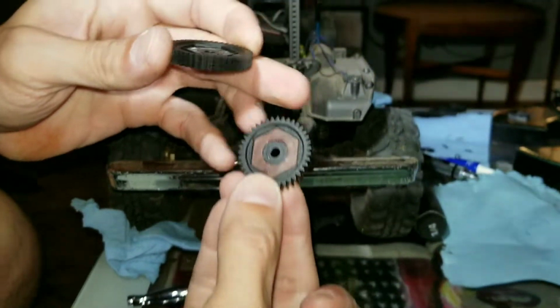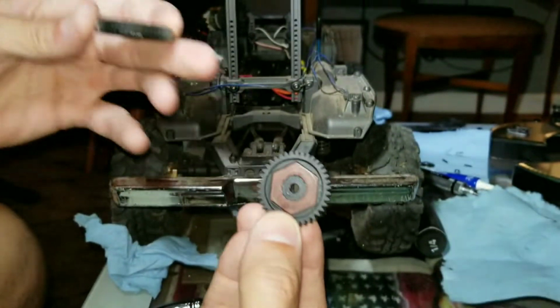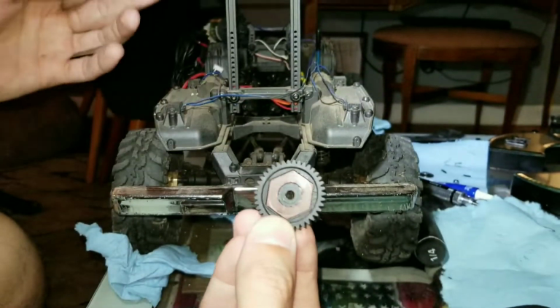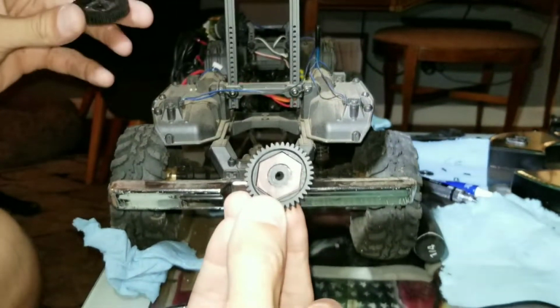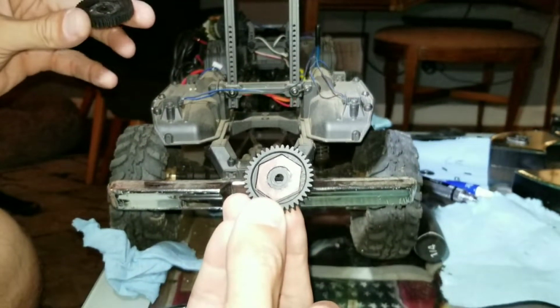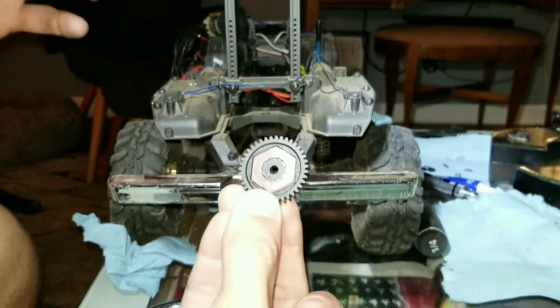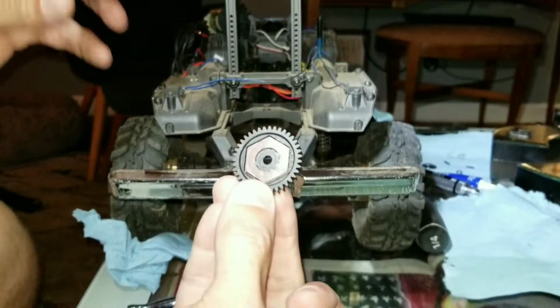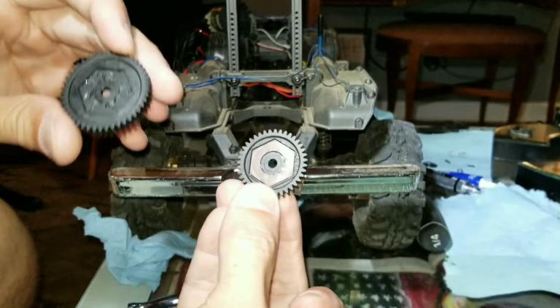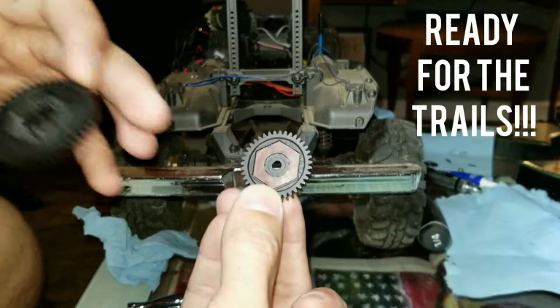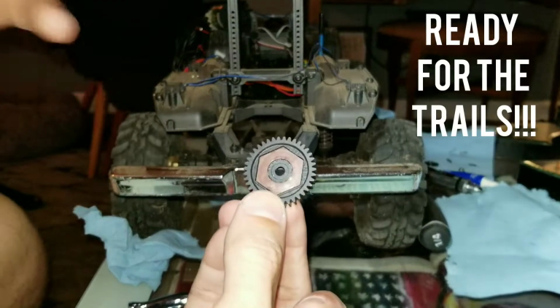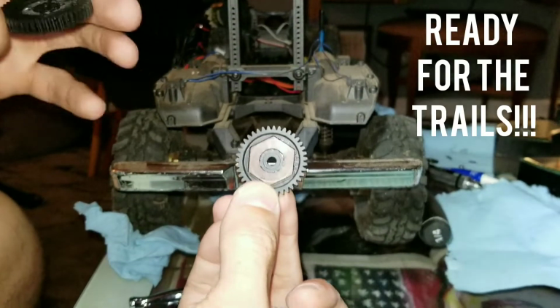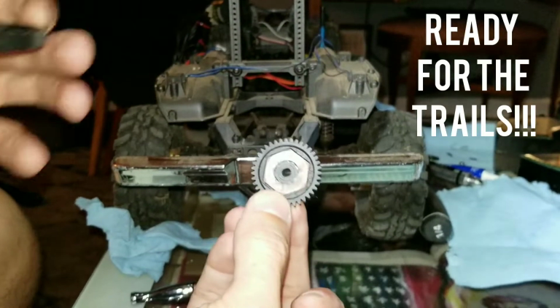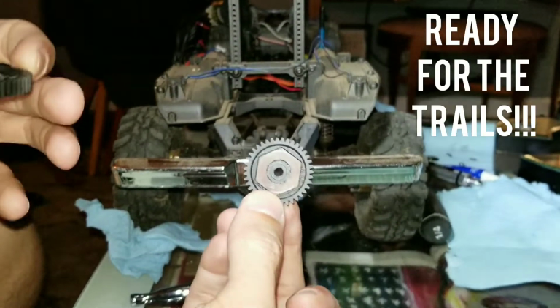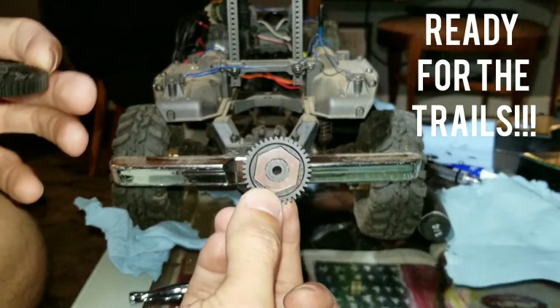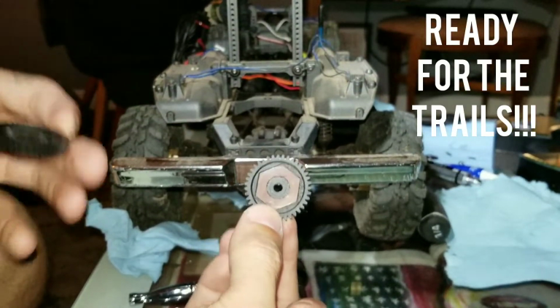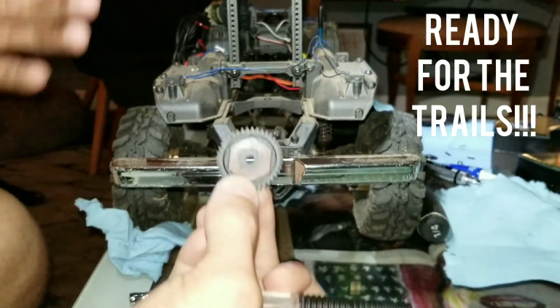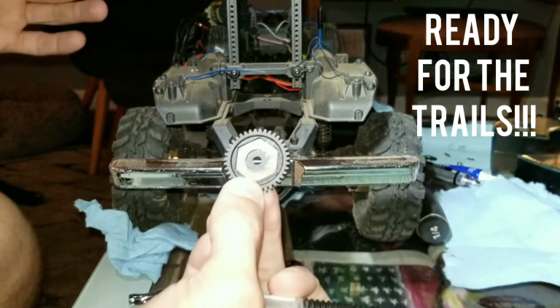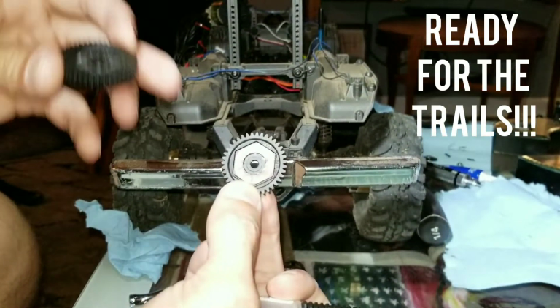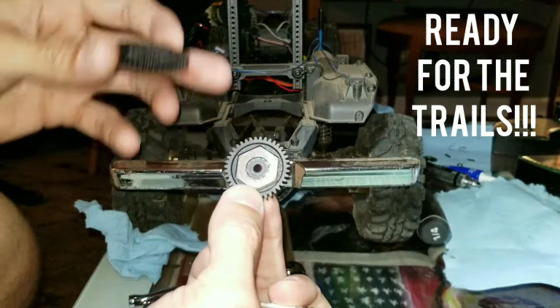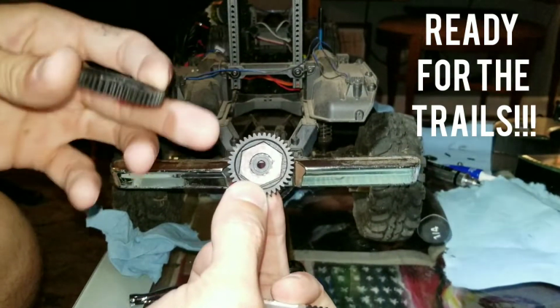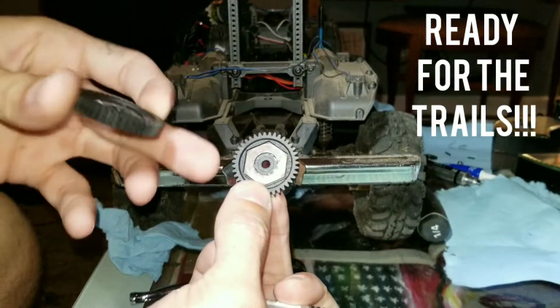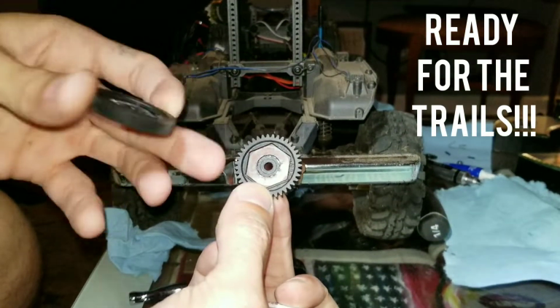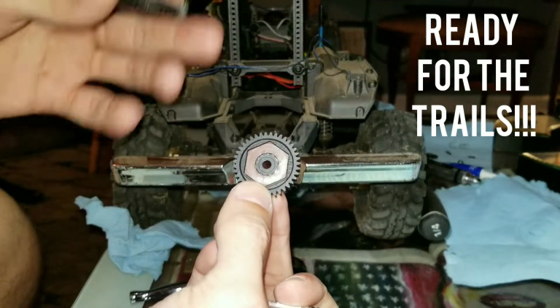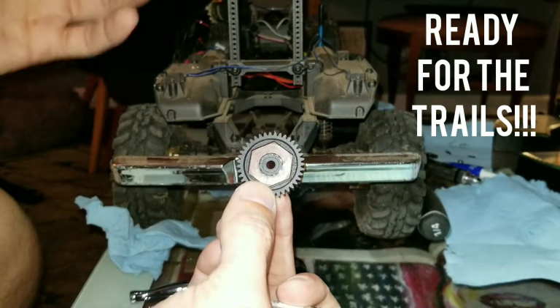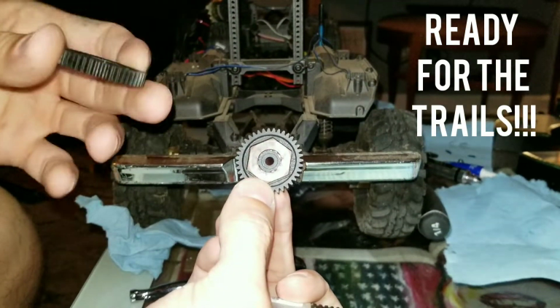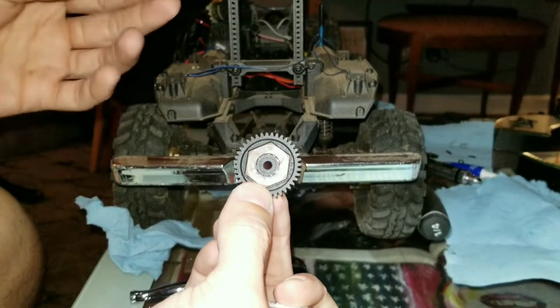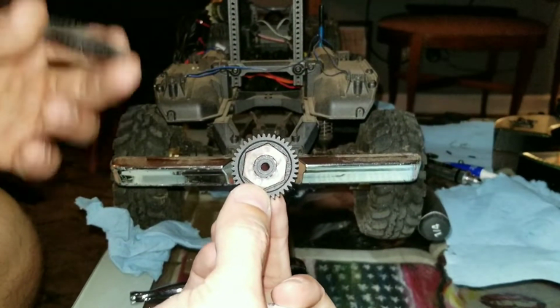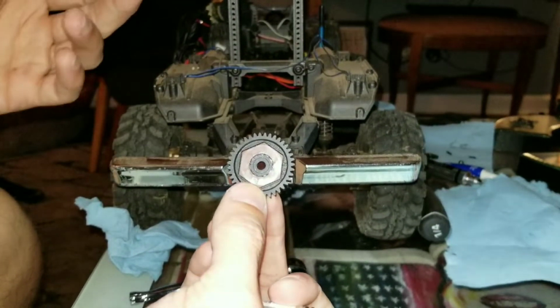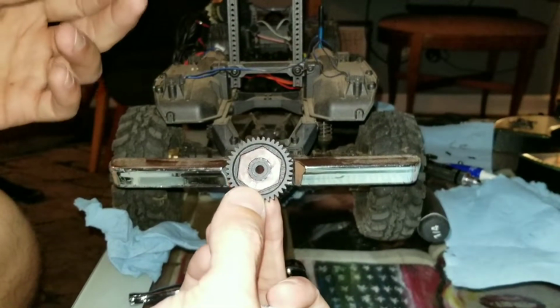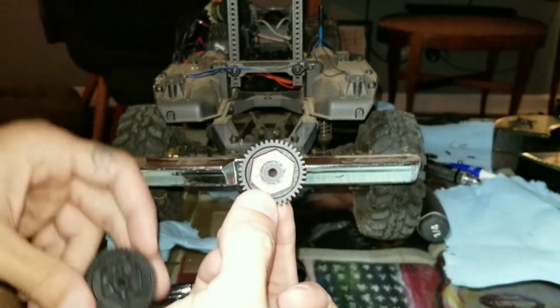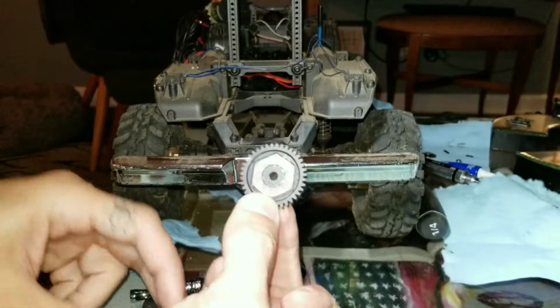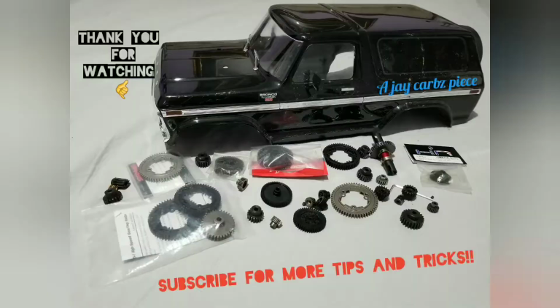And there you have your new spur gear ready to go into the TRX4 without having to buy a new slipper clutch assembly and all that nonsense.